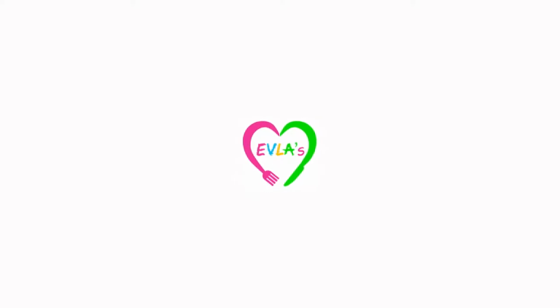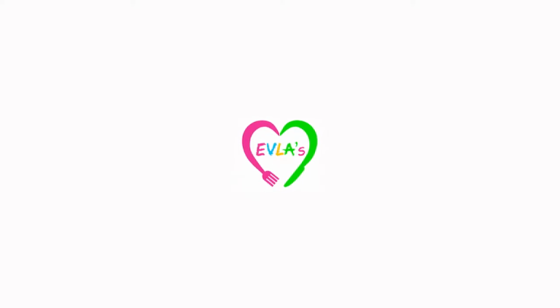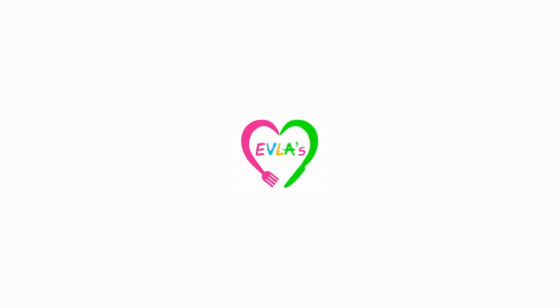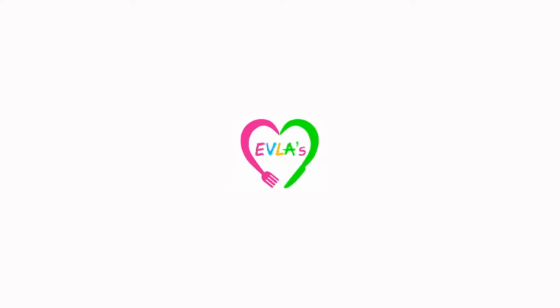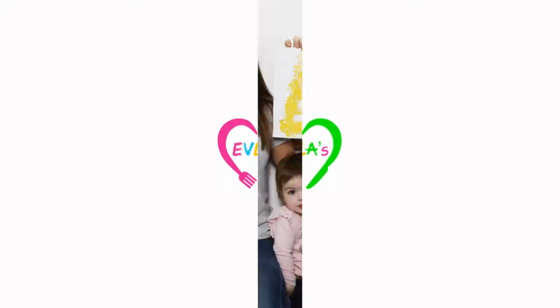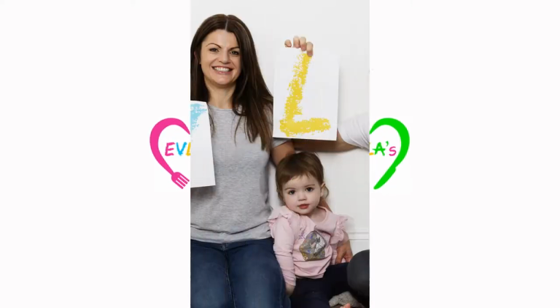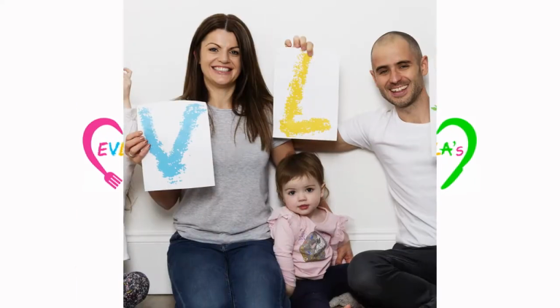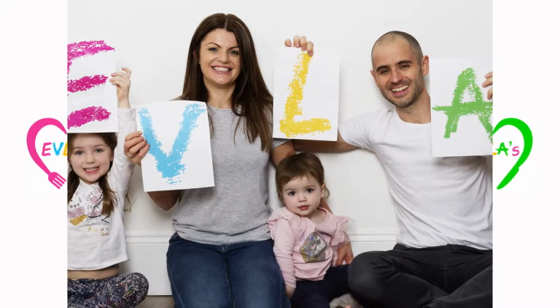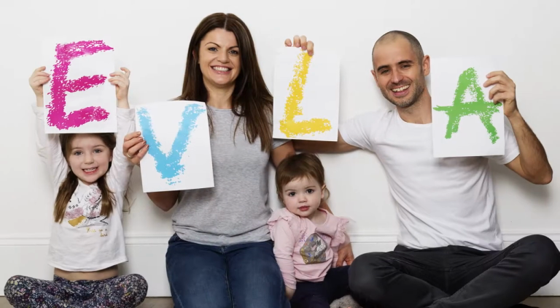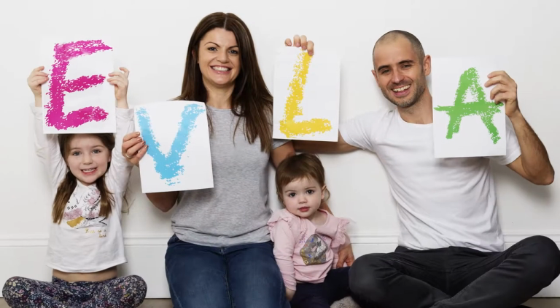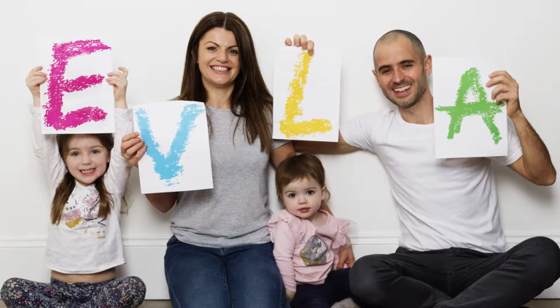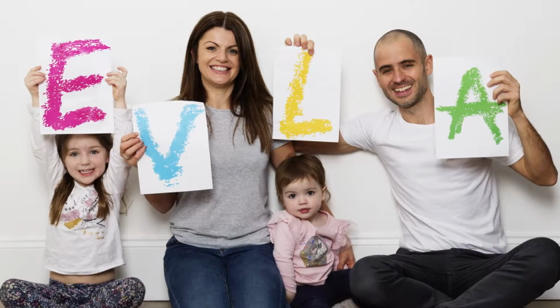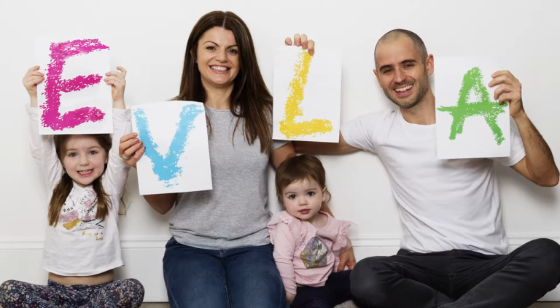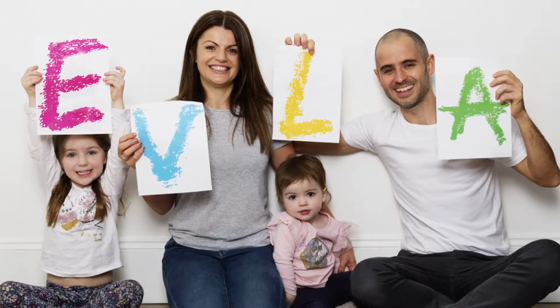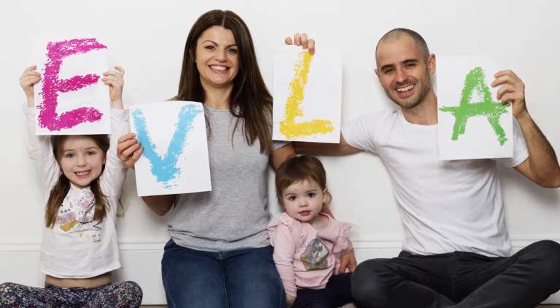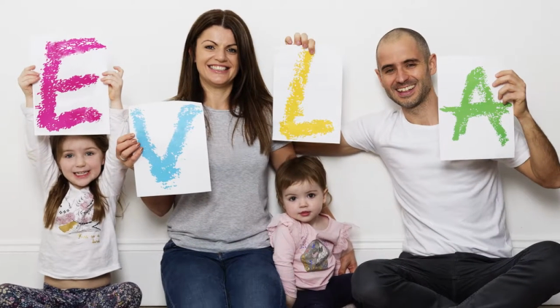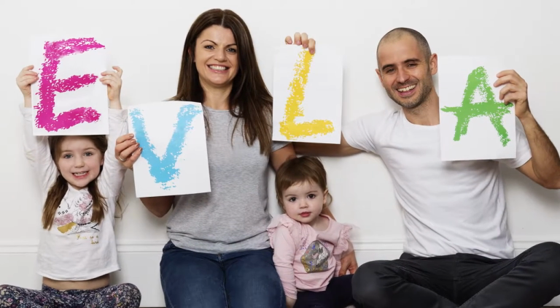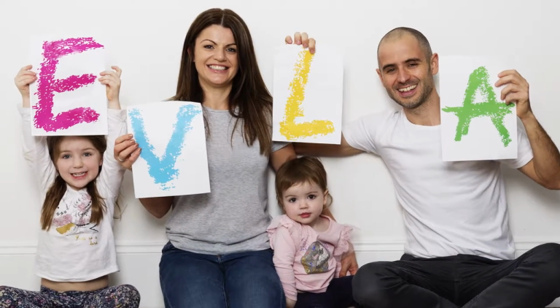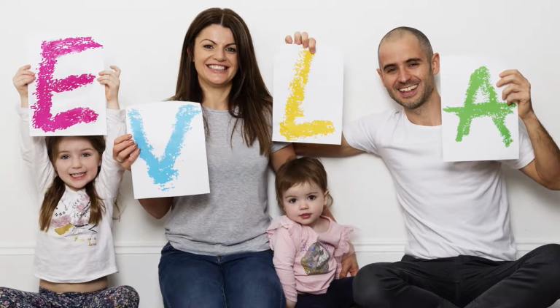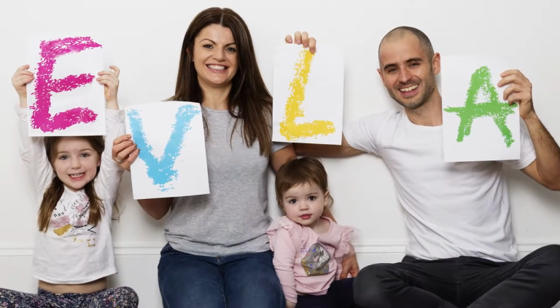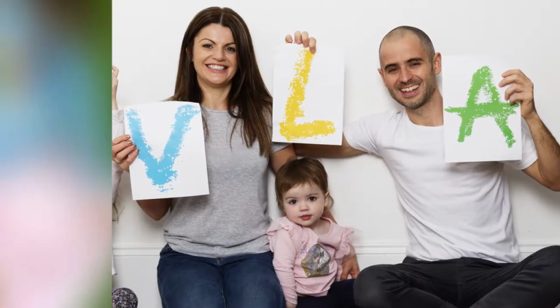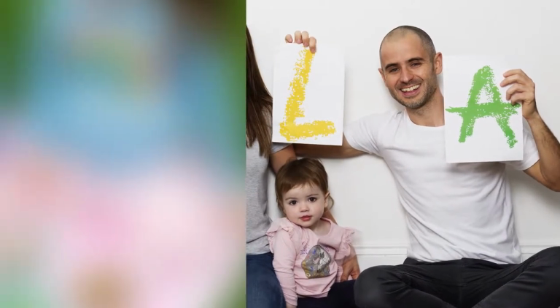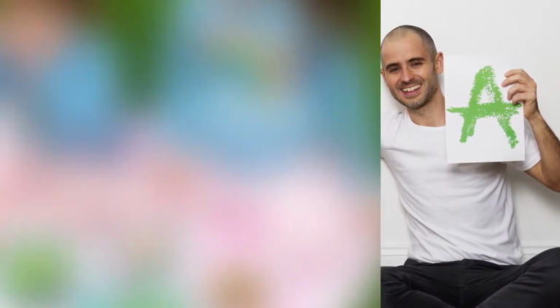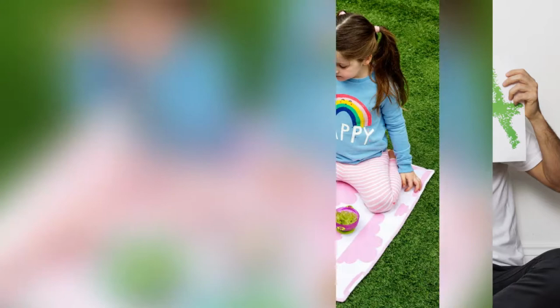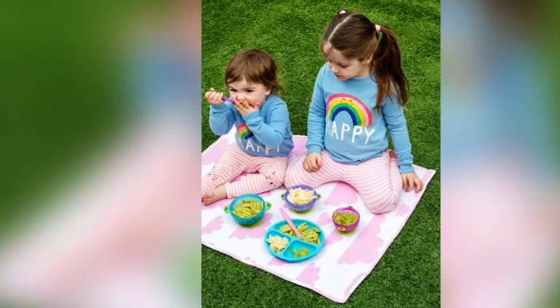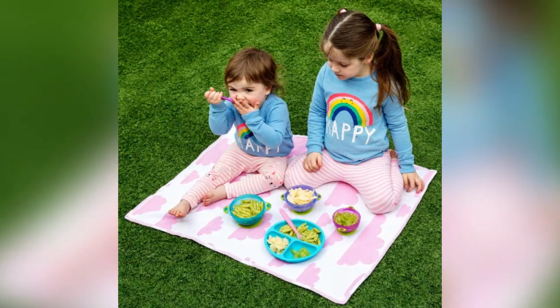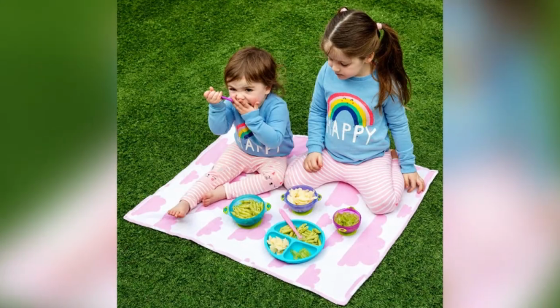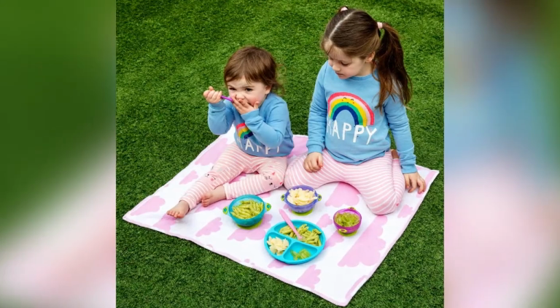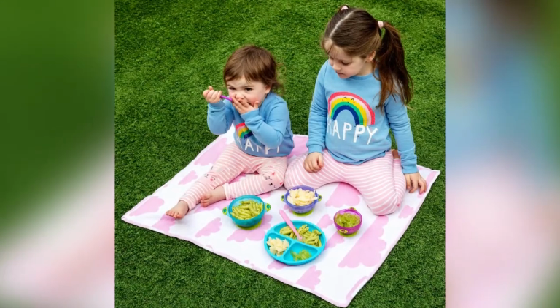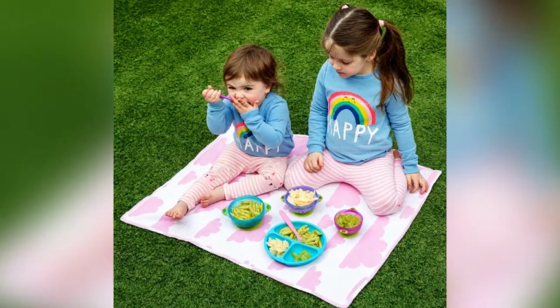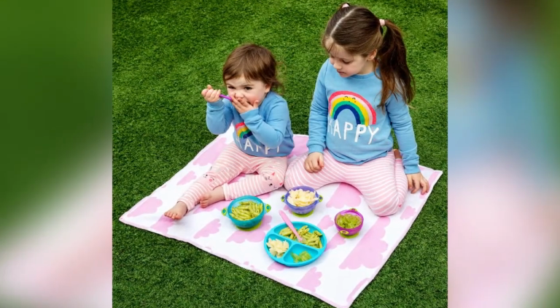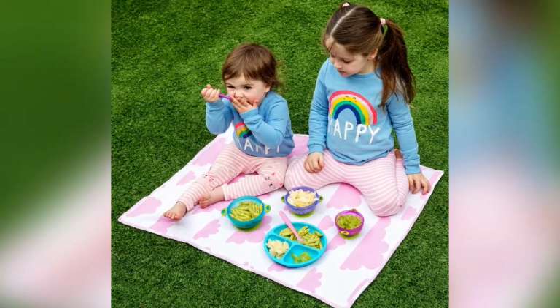Hi, this is Ruth here. I am the founder of Evlaz and mom to our two cheeky daughters, Eva and Ella.